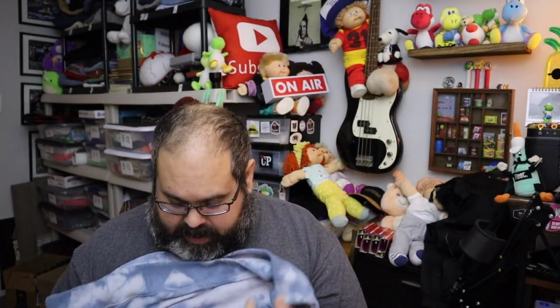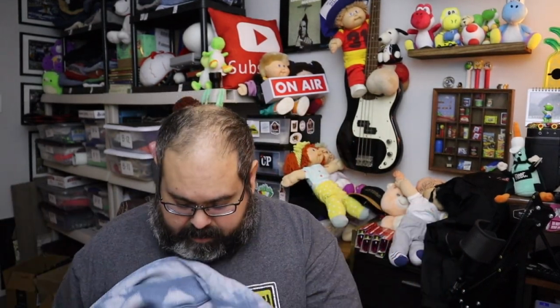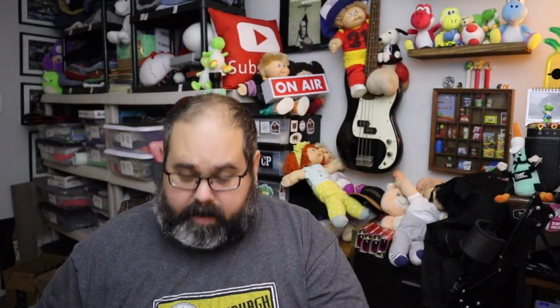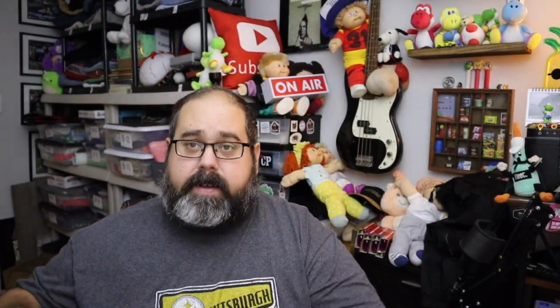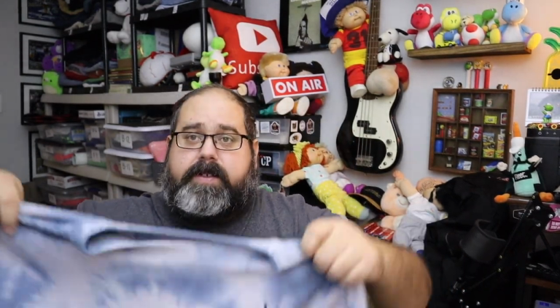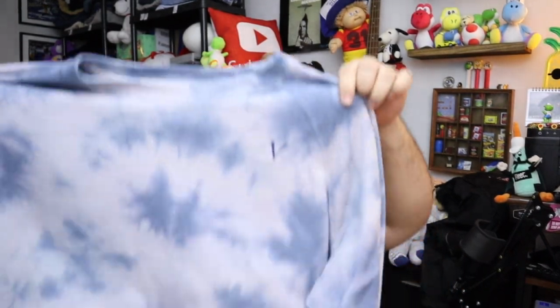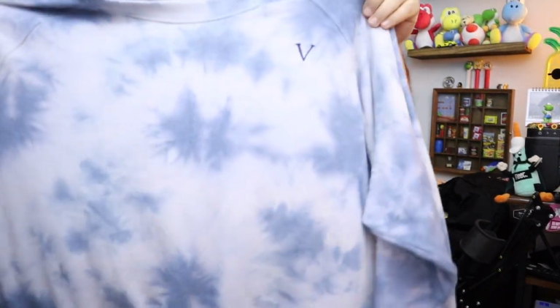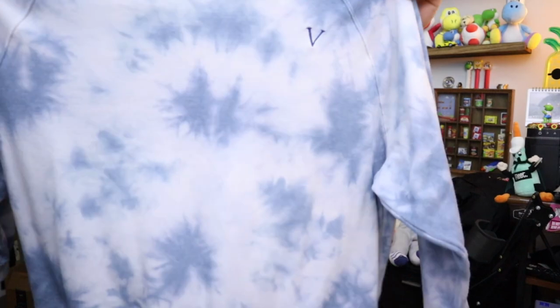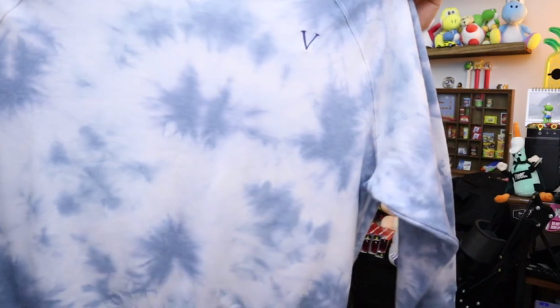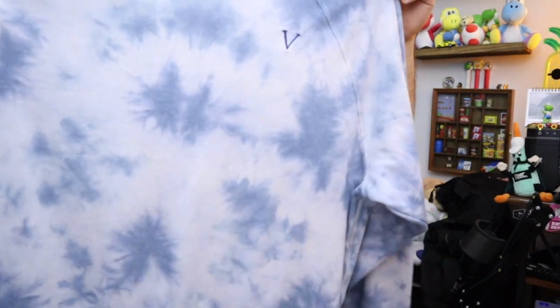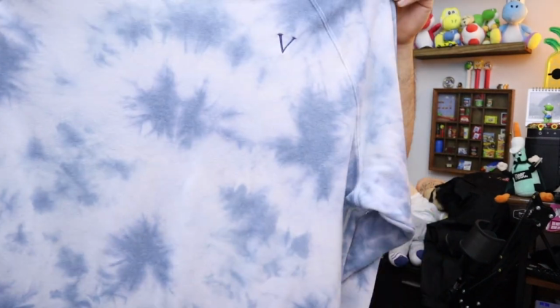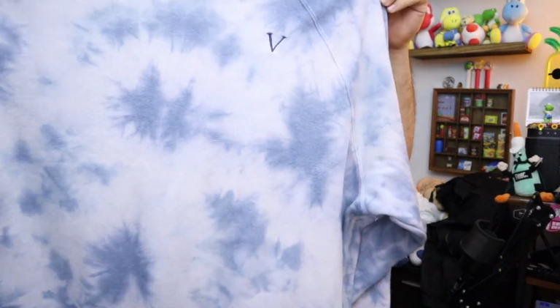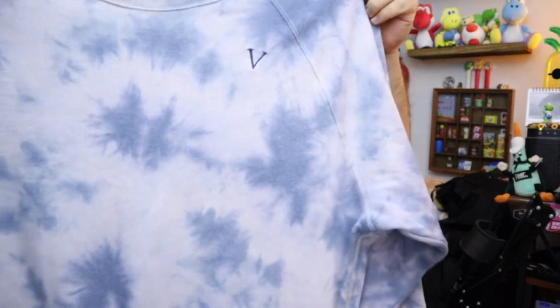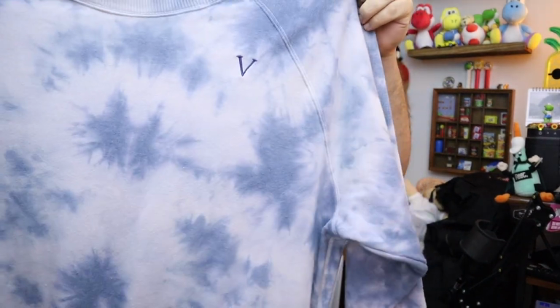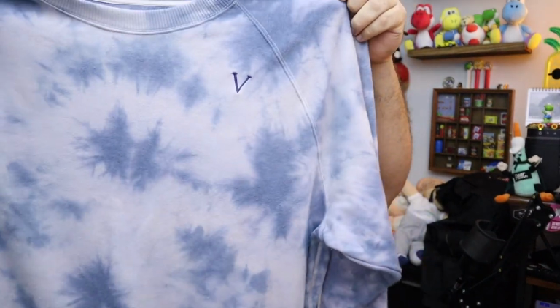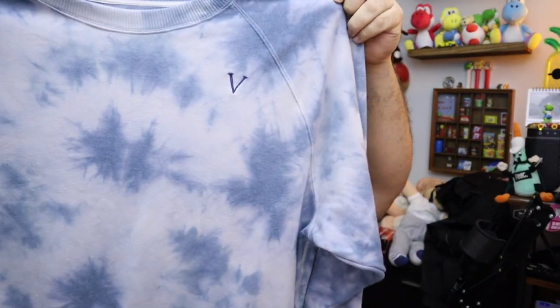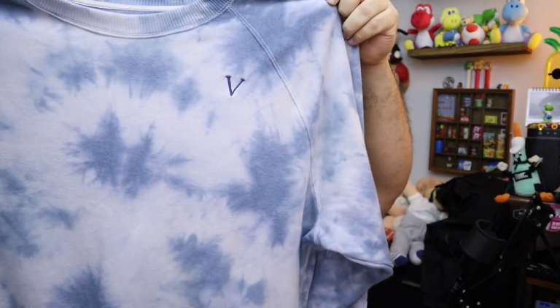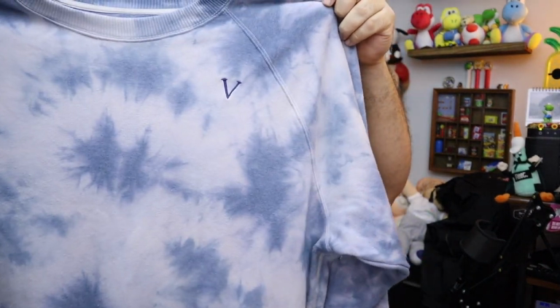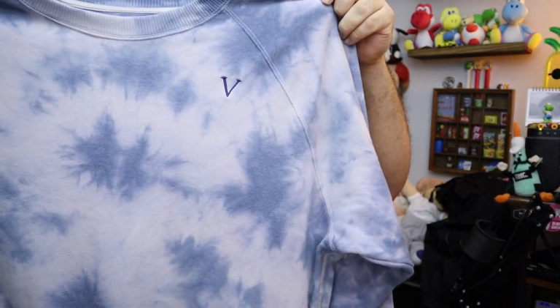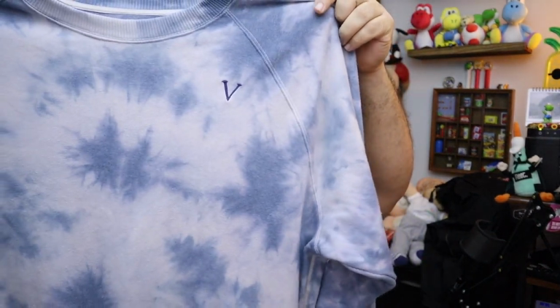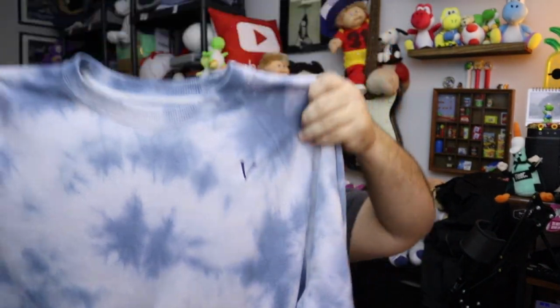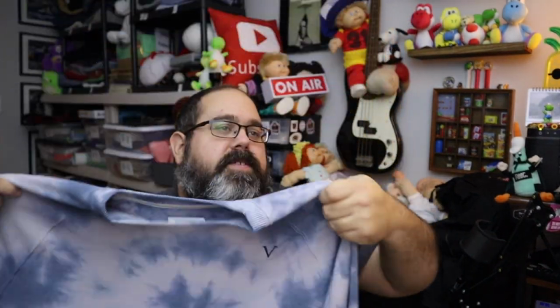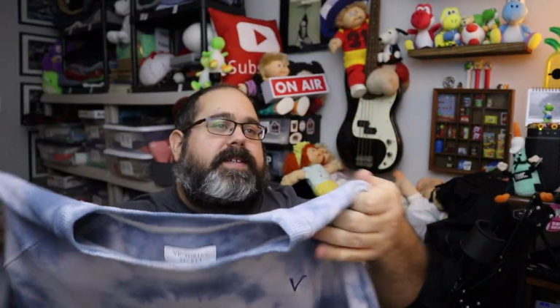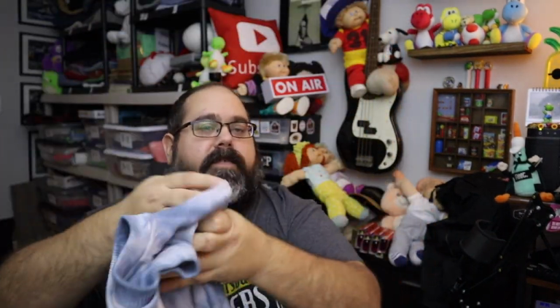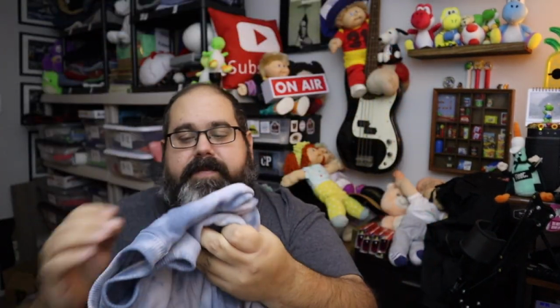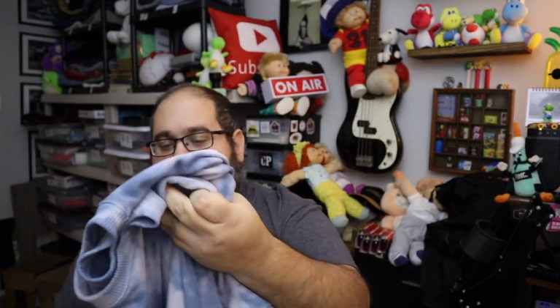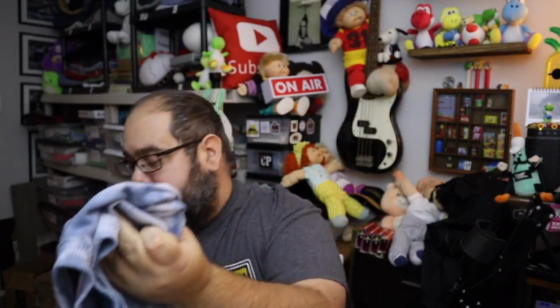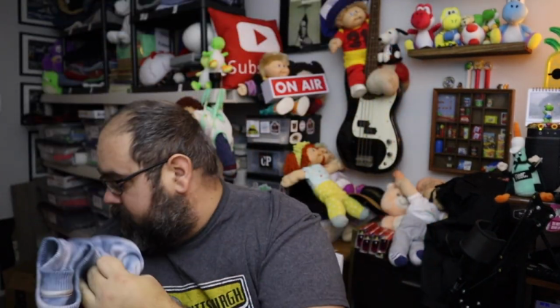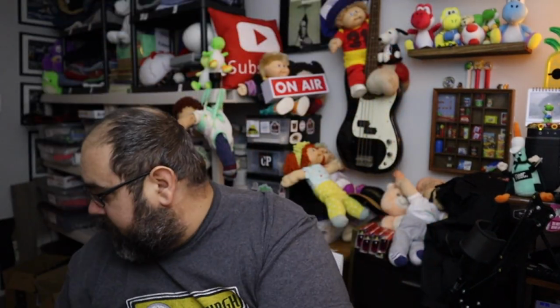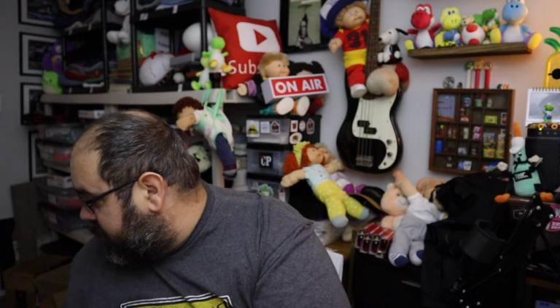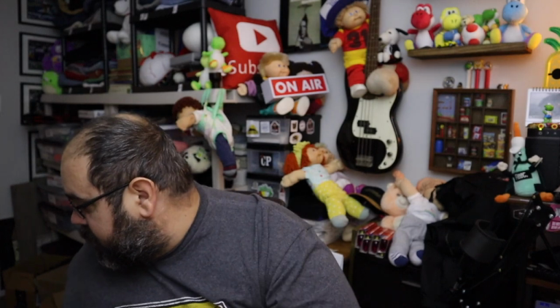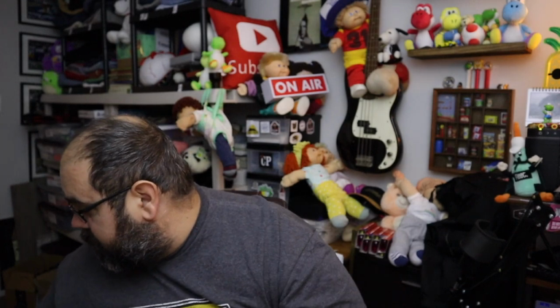Twelve bucks plus shipping for the apron. It's a little Victoria's Secret camo sweatshirt — or crew neck, I guess we'd call it. Size 2XL. Fifteen bucks plus shipping.